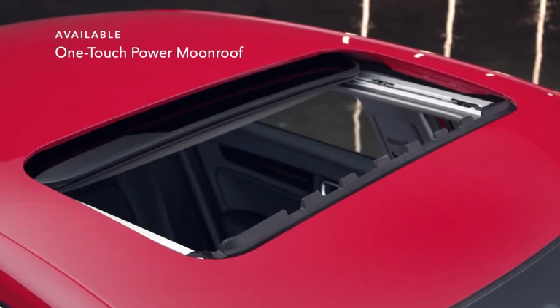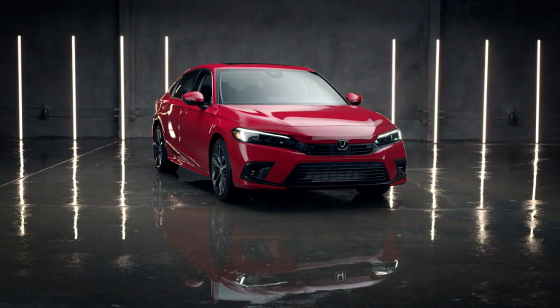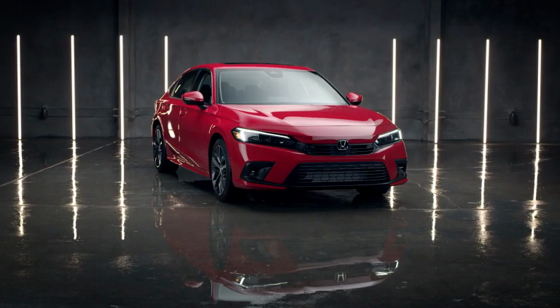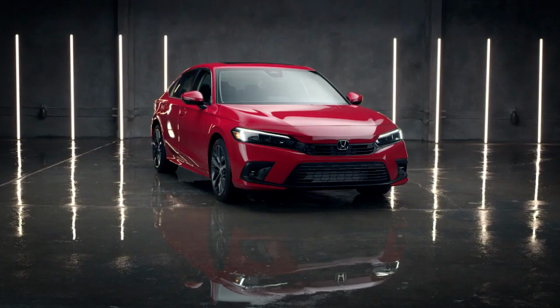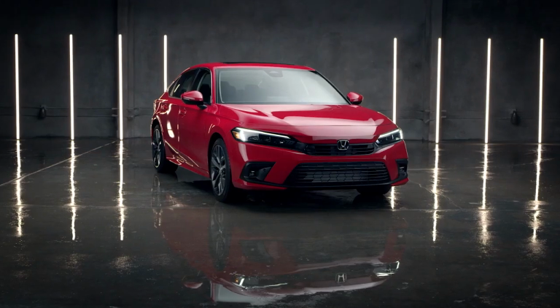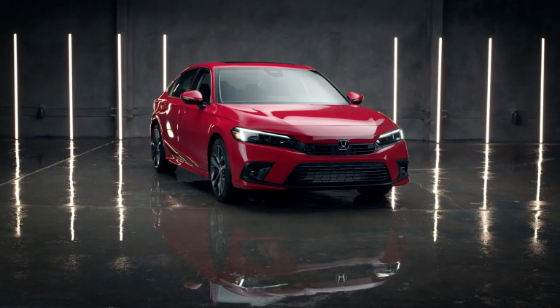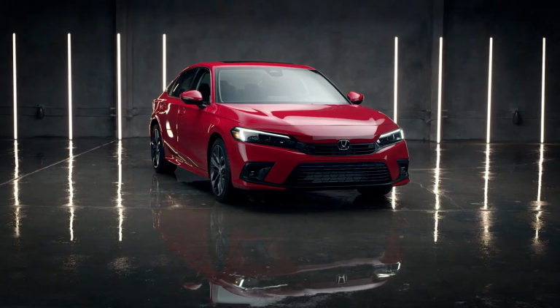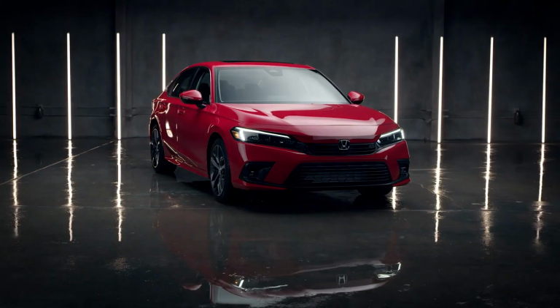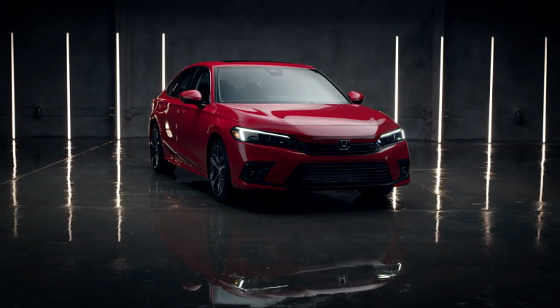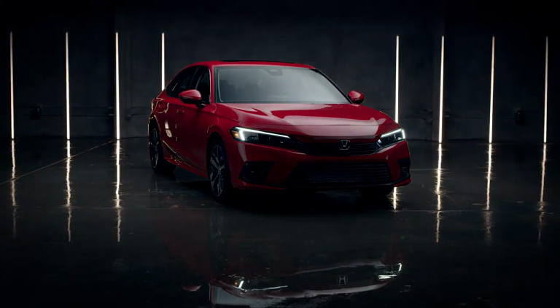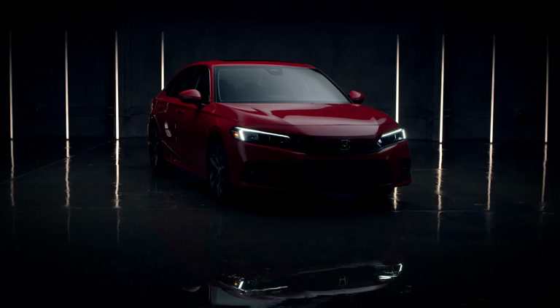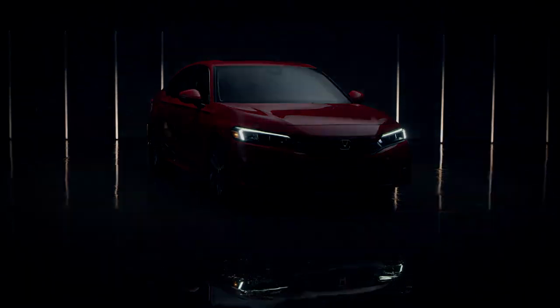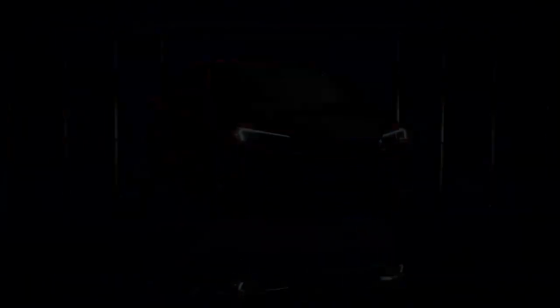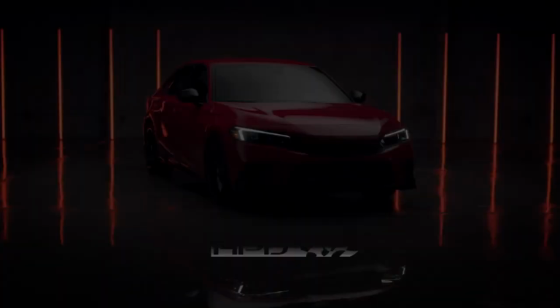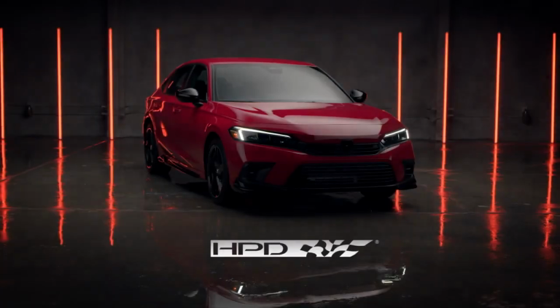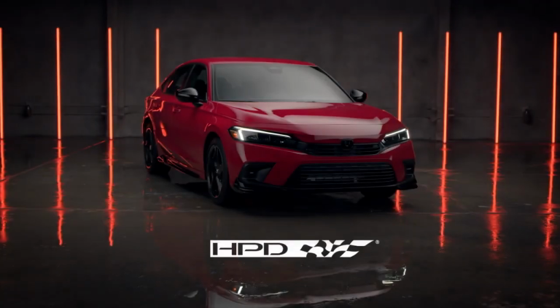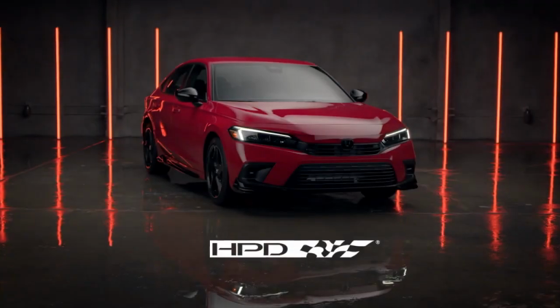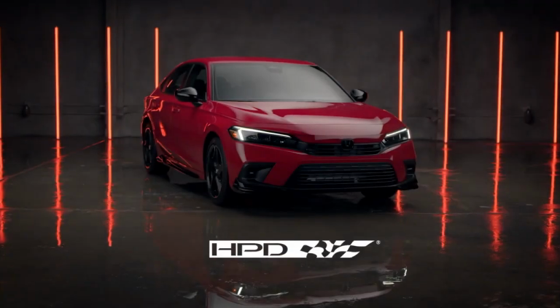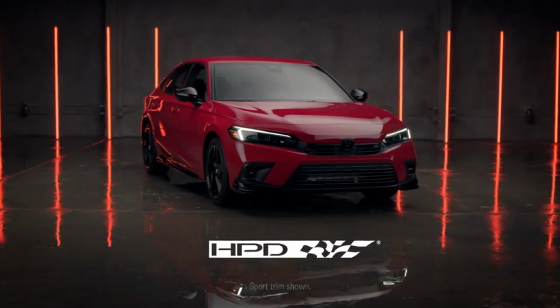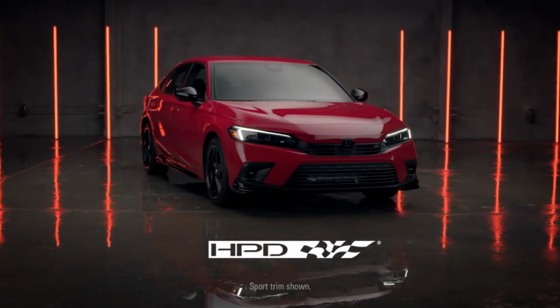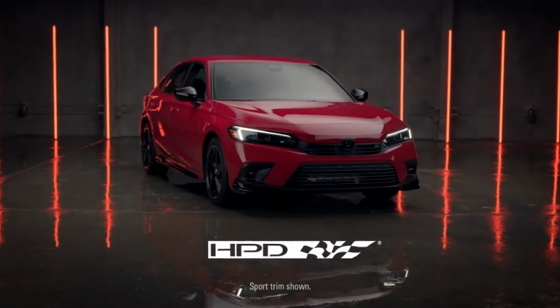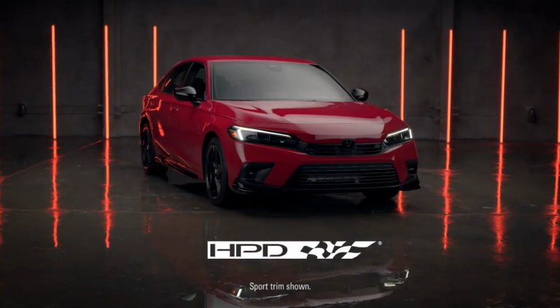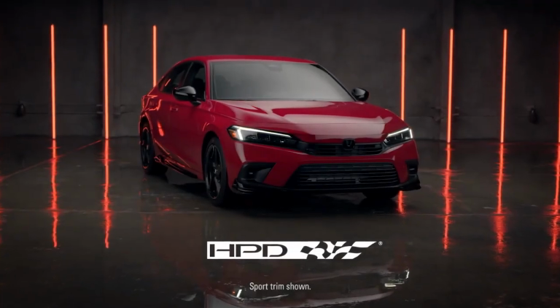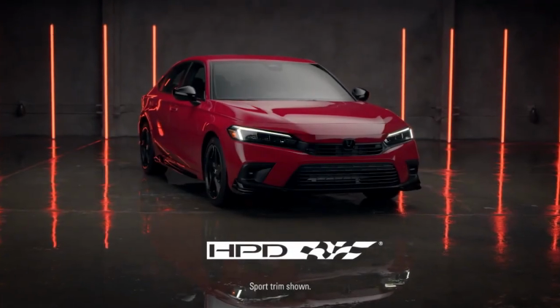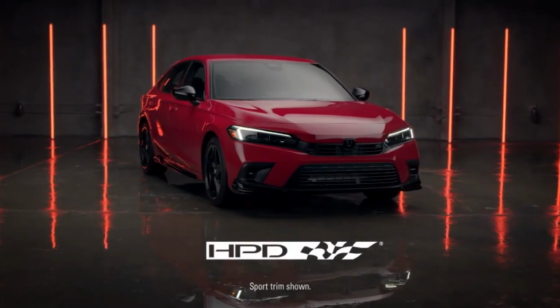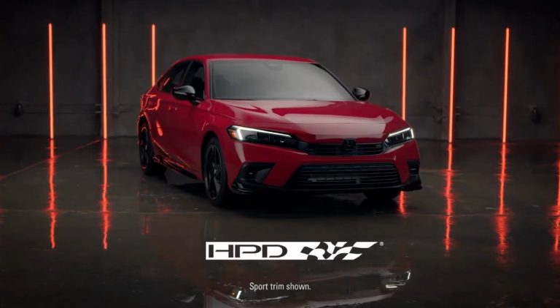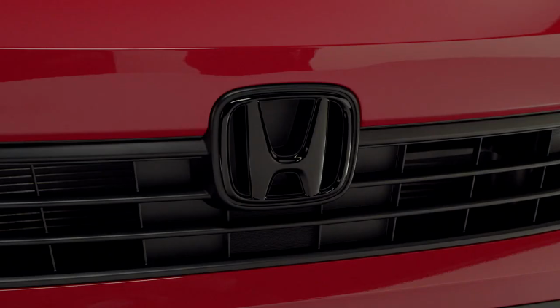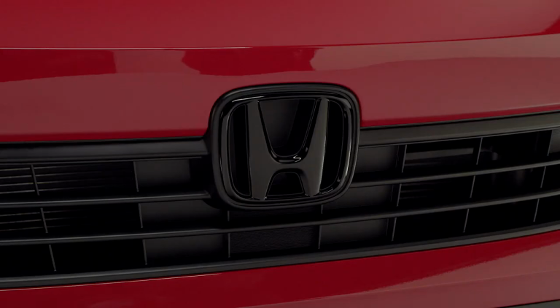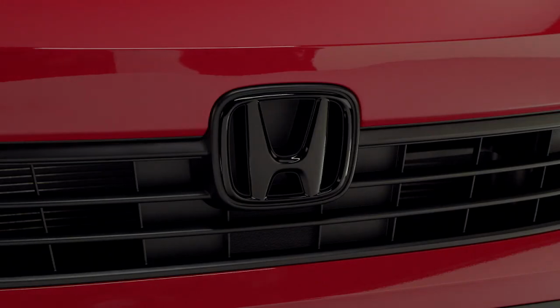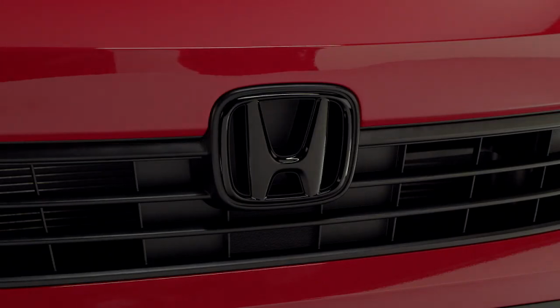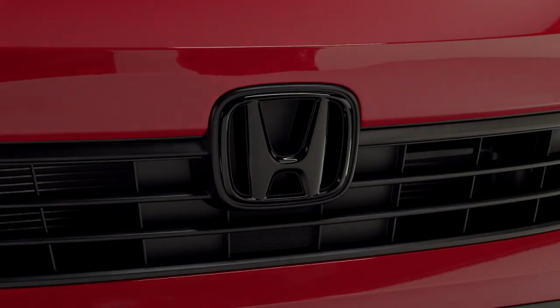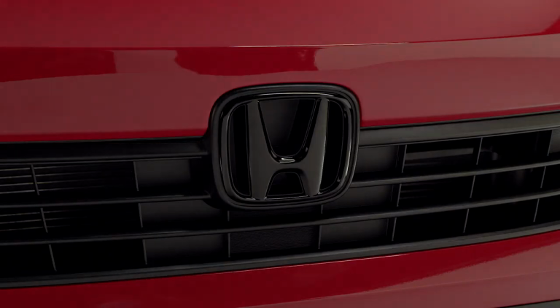And if you want a more aggressive look to go with your exciting ride, check out the available HPD package.